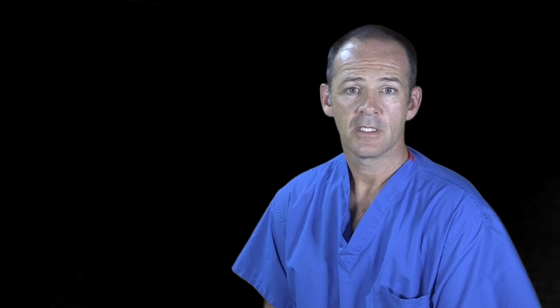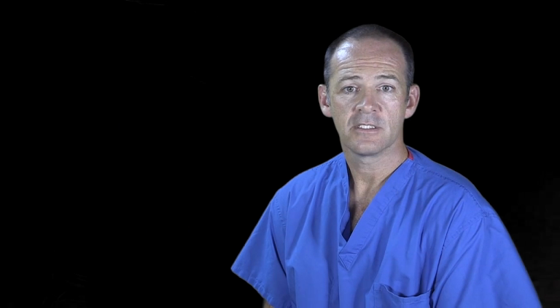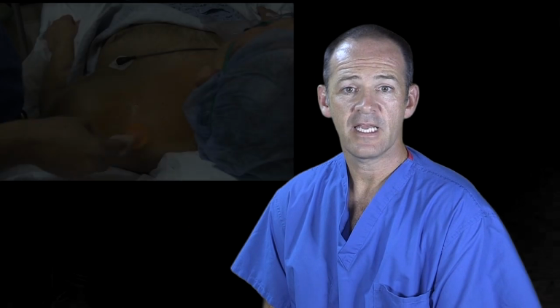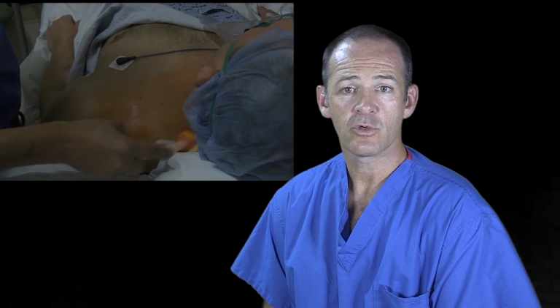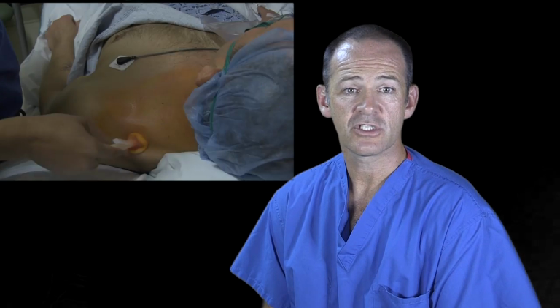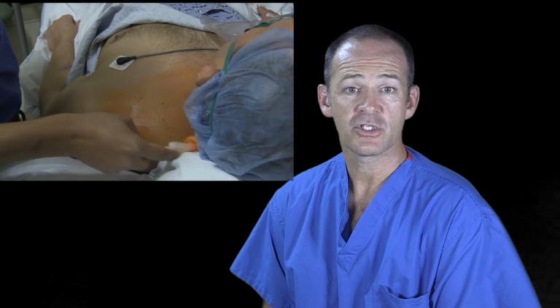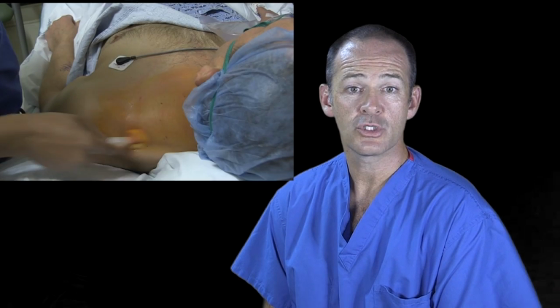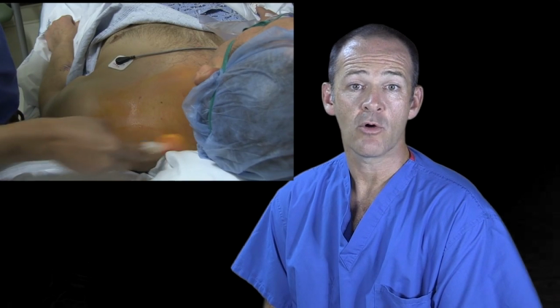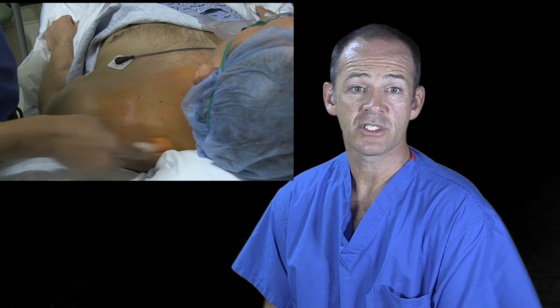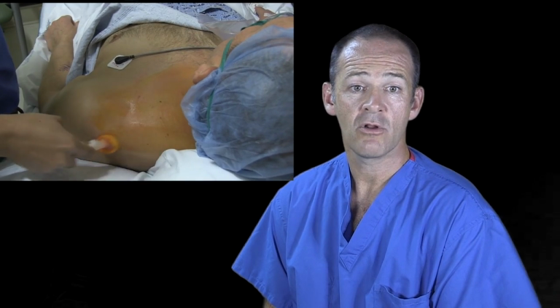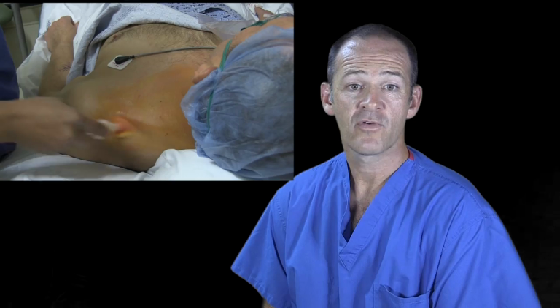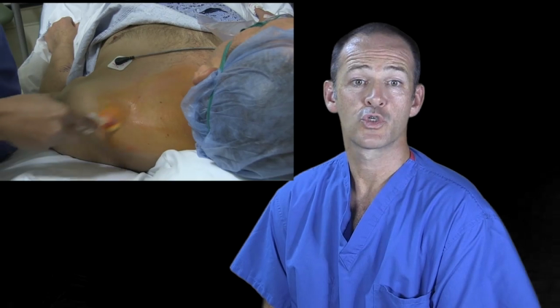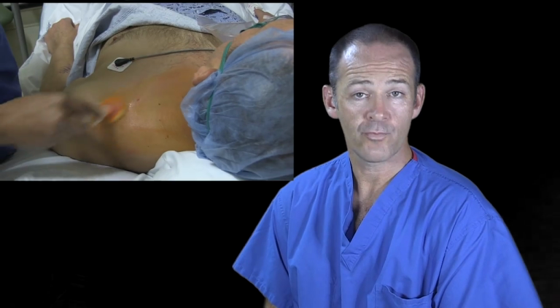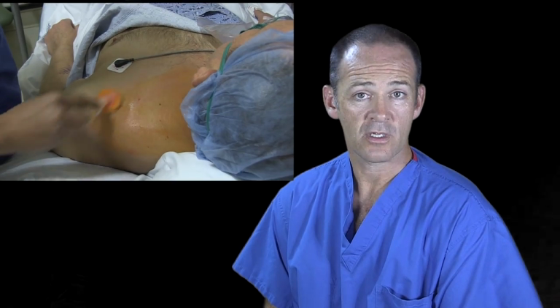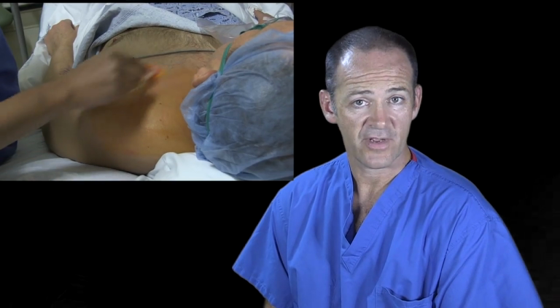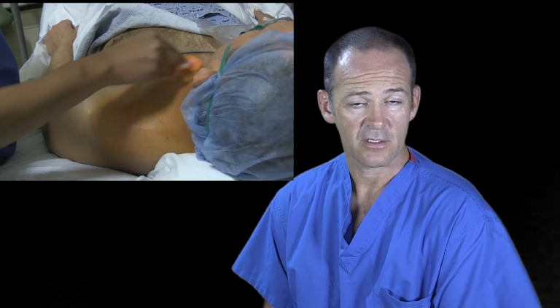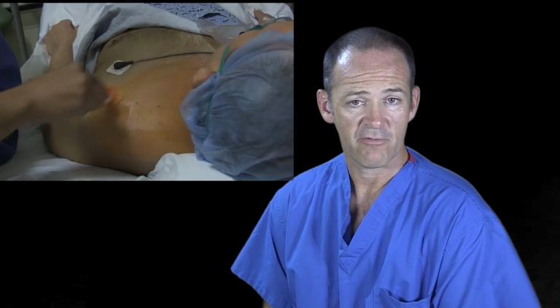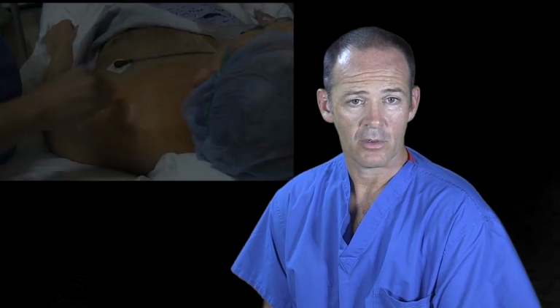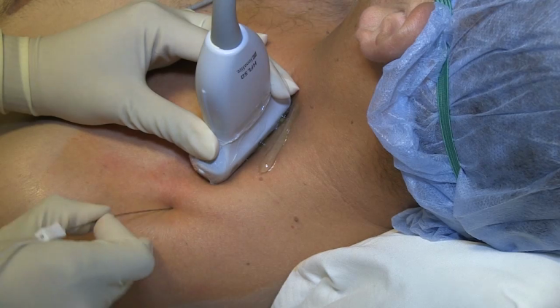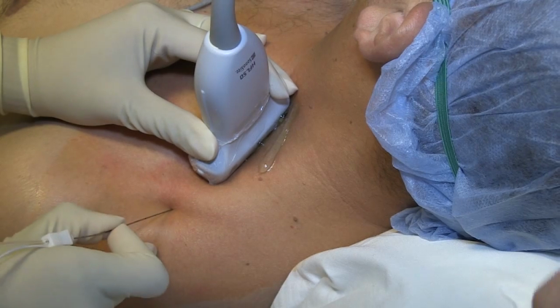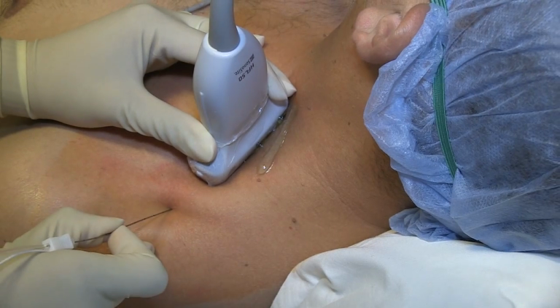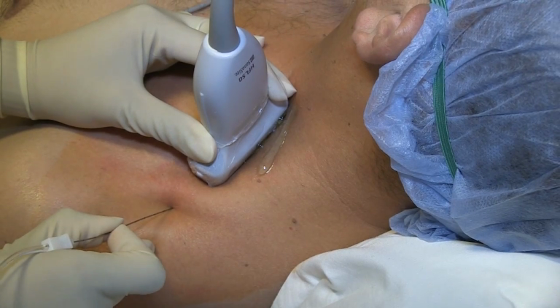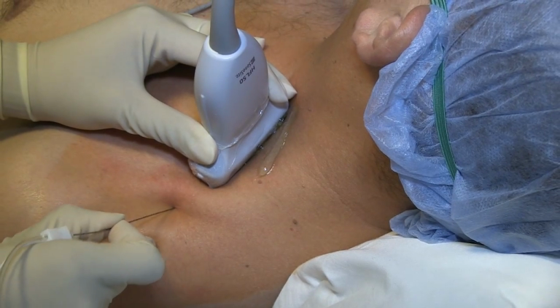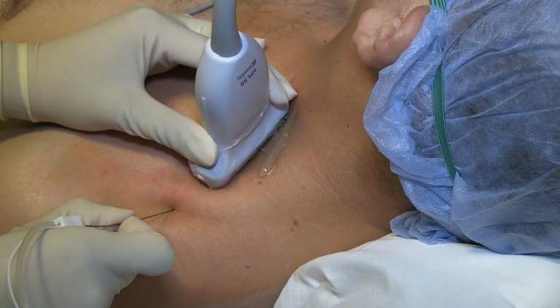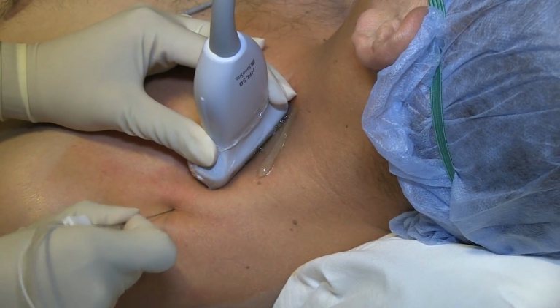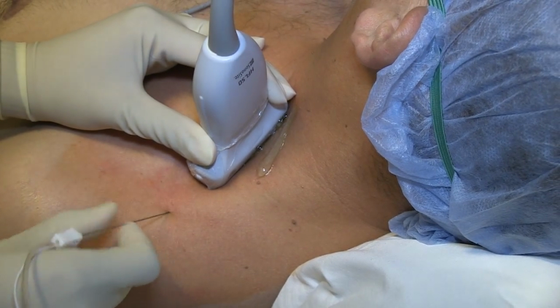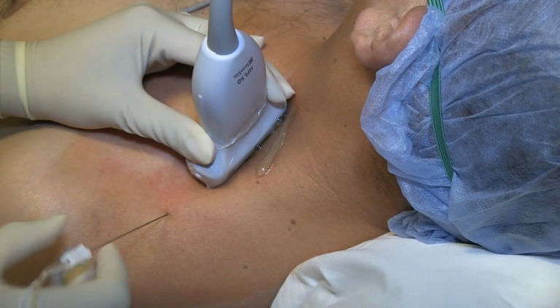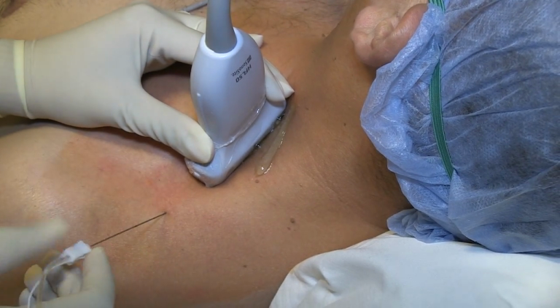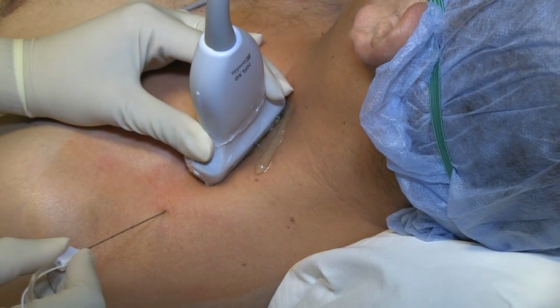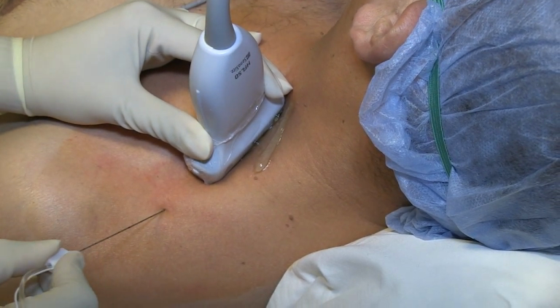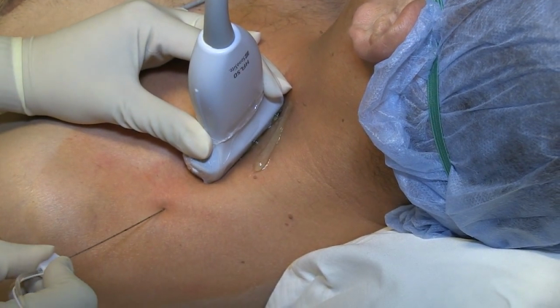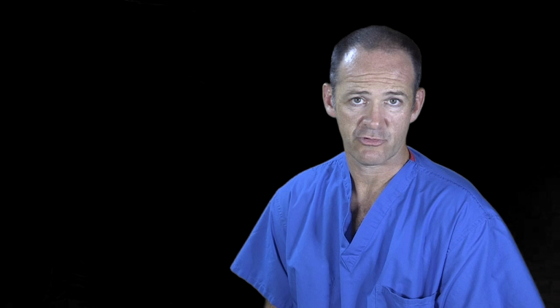Today we're going to discuss the use of ultrasound for supraclavicular nerve block and look at some clinical tips to help you improve your success rate.